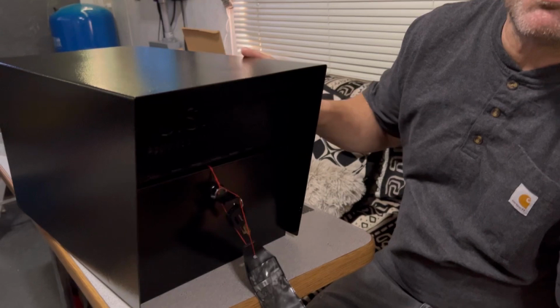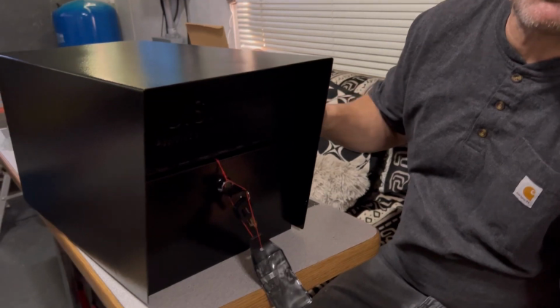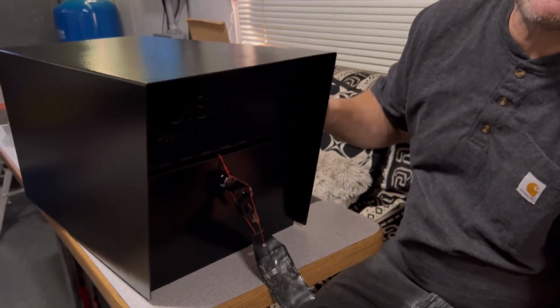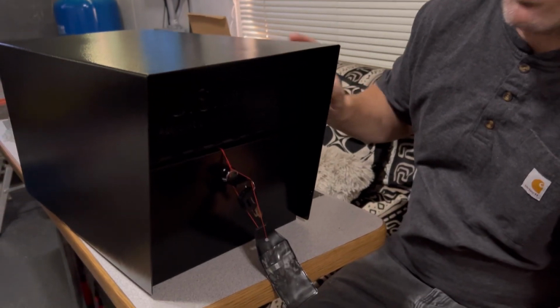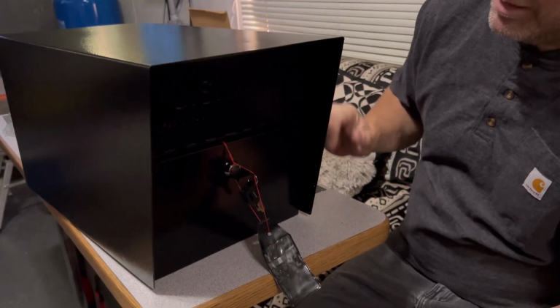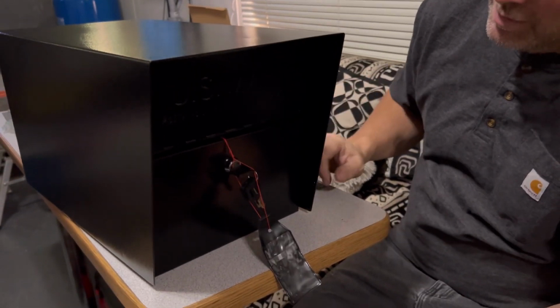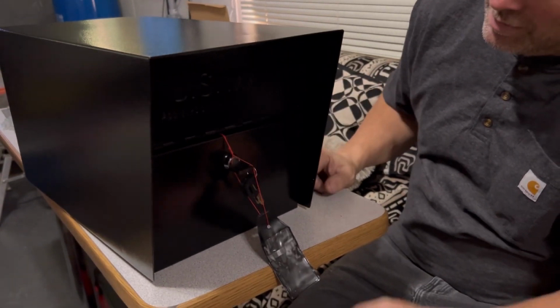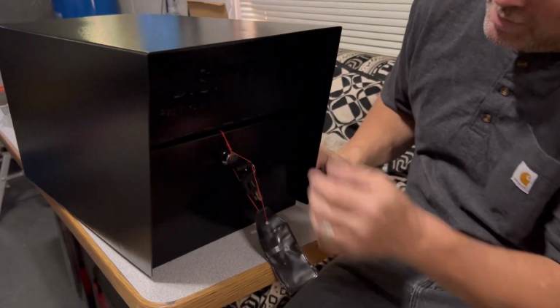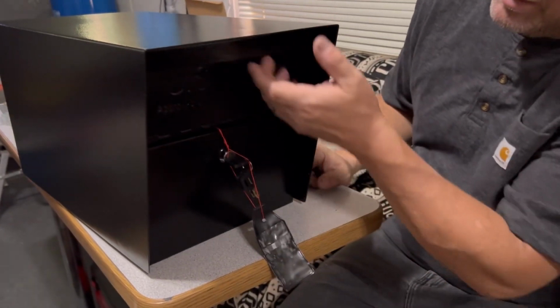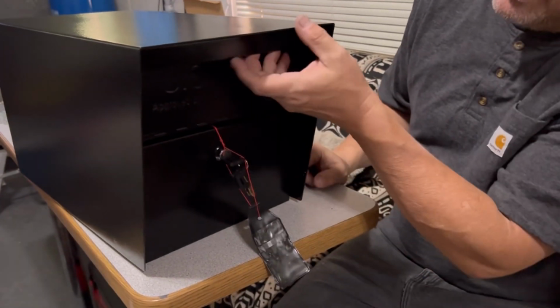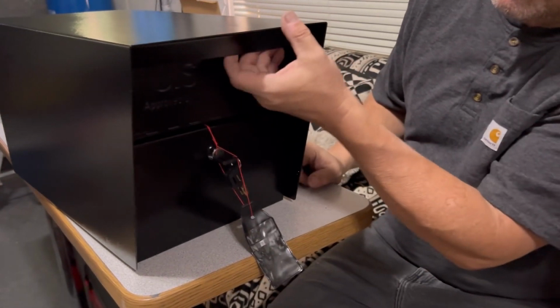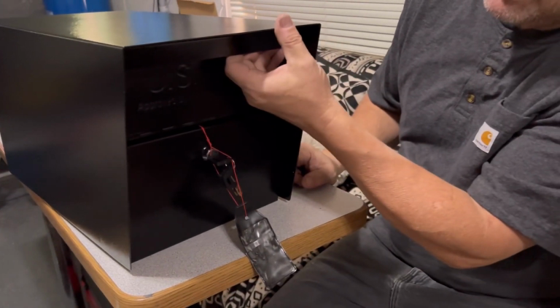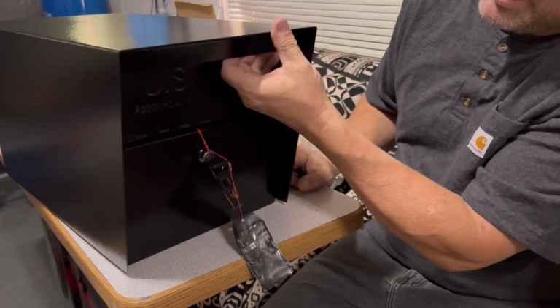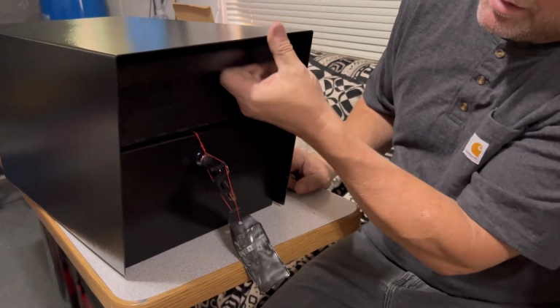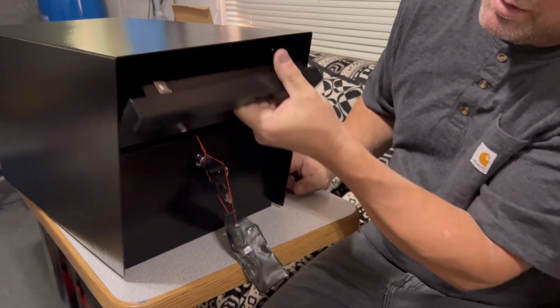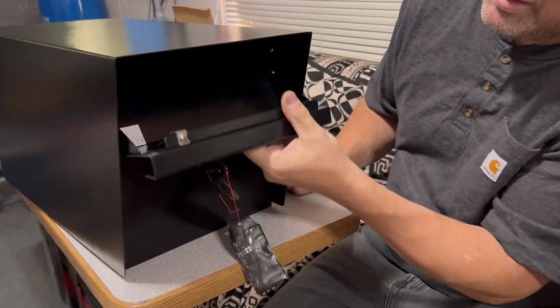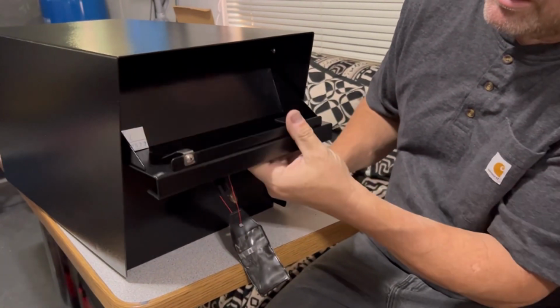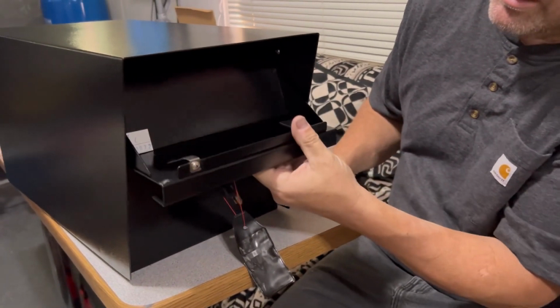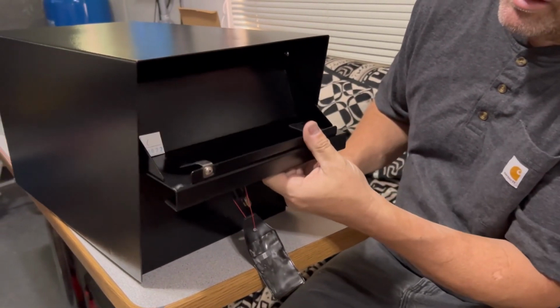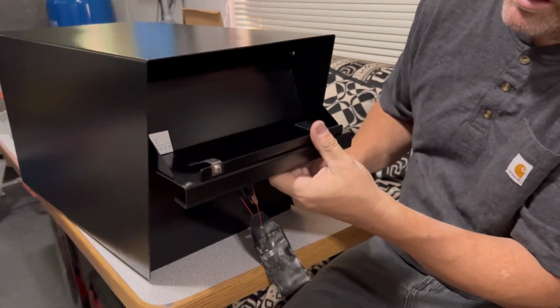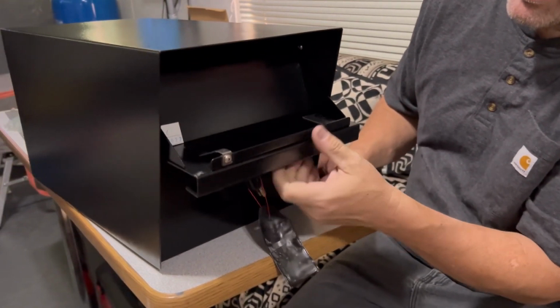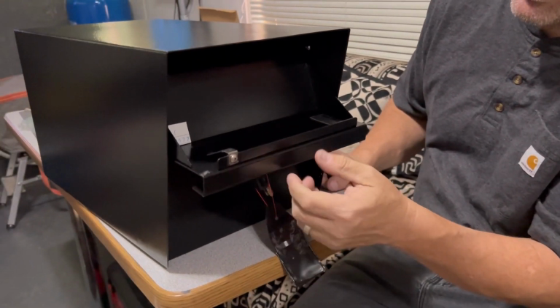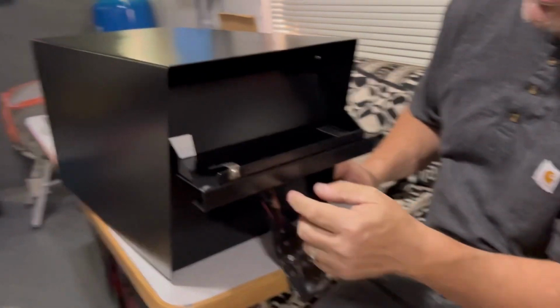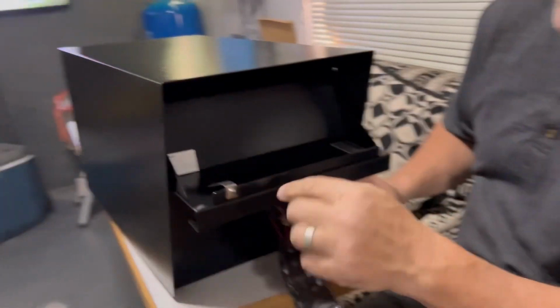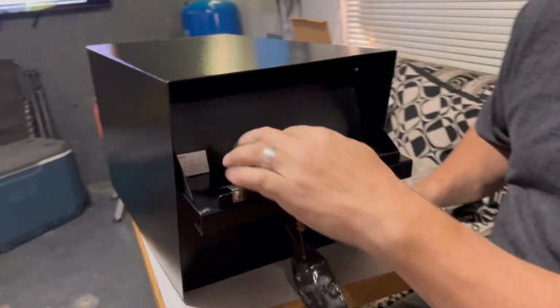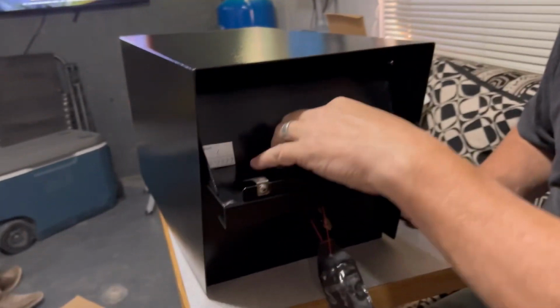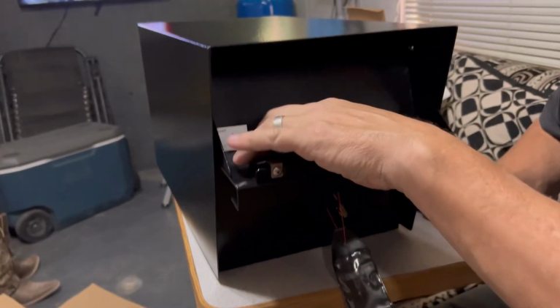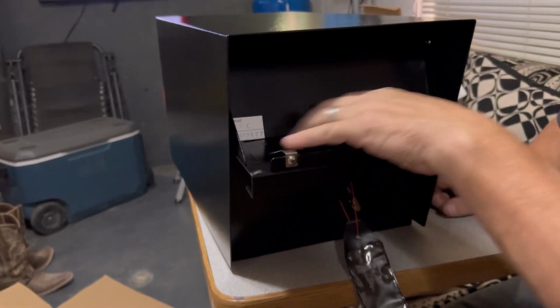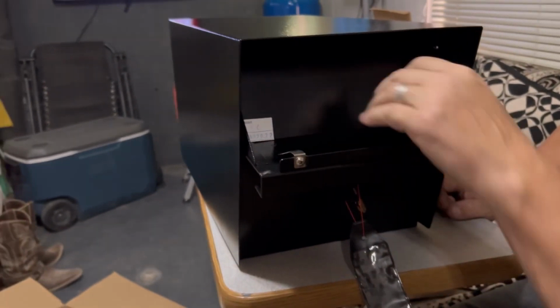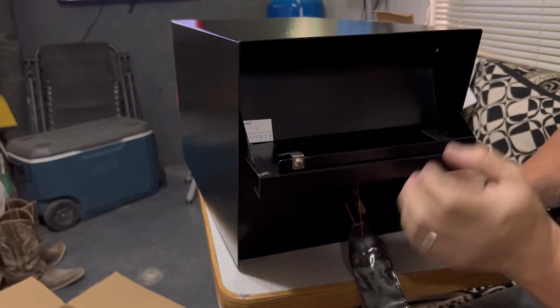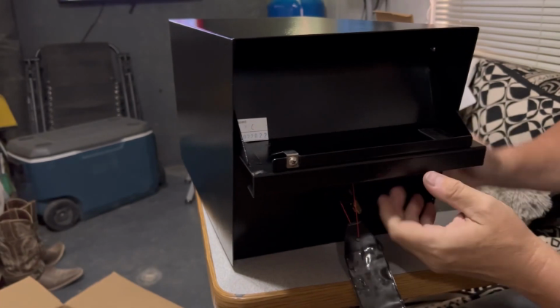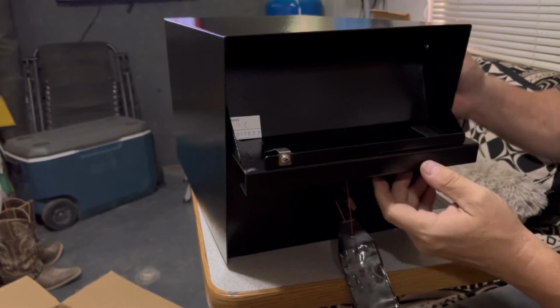Mailbox. Look at it. It's got a little magnet. You put your mail in there to mail it.